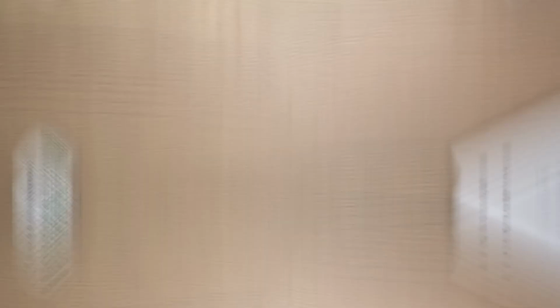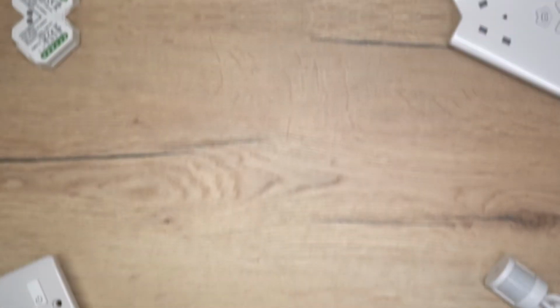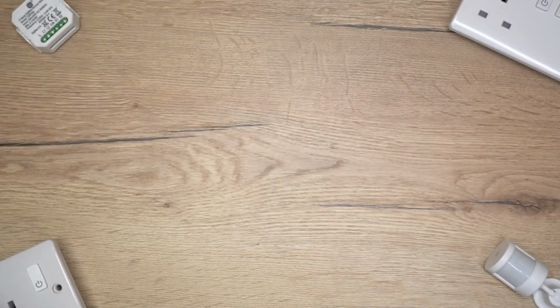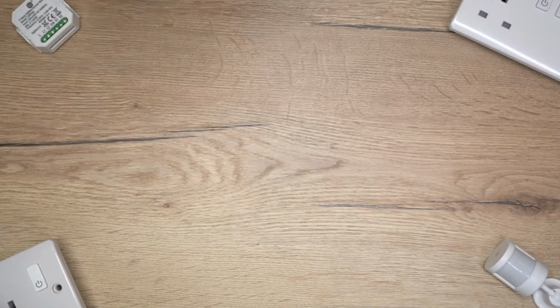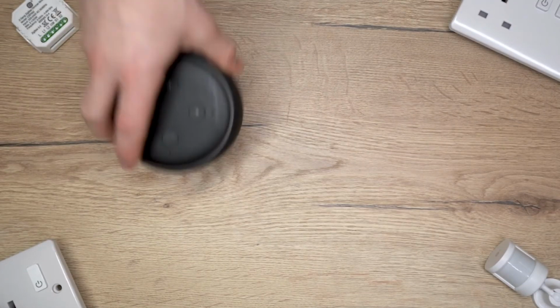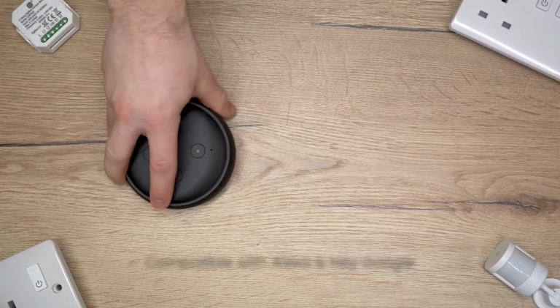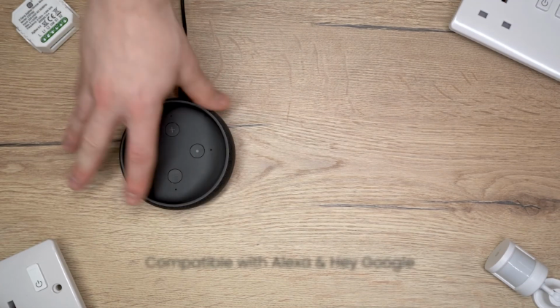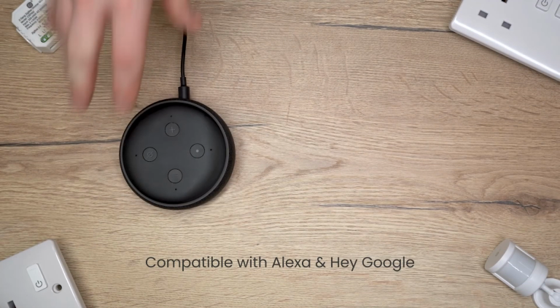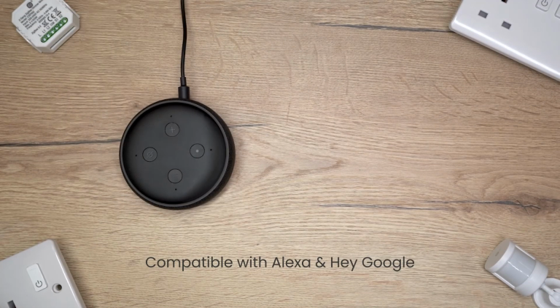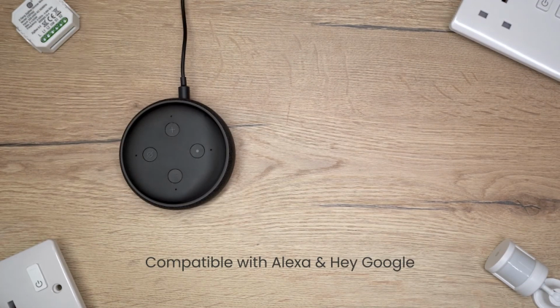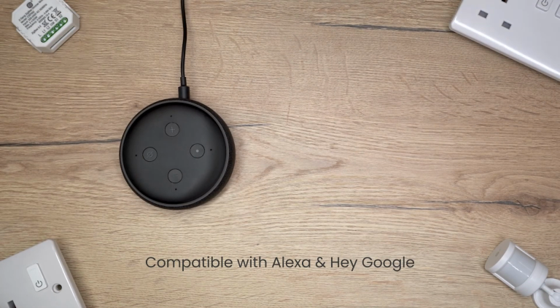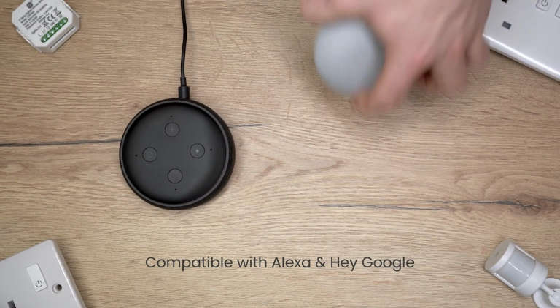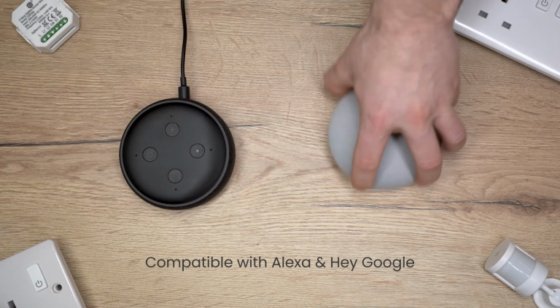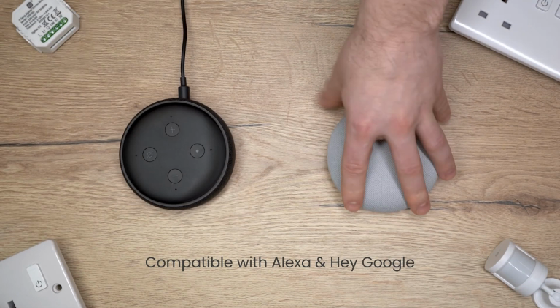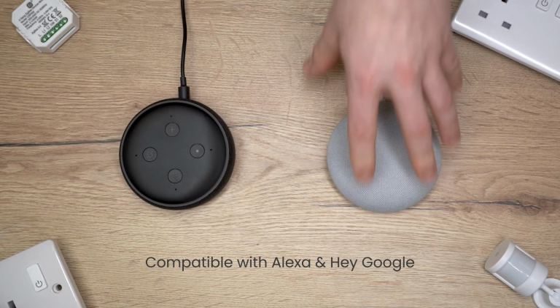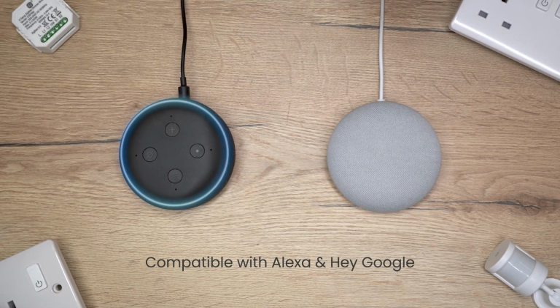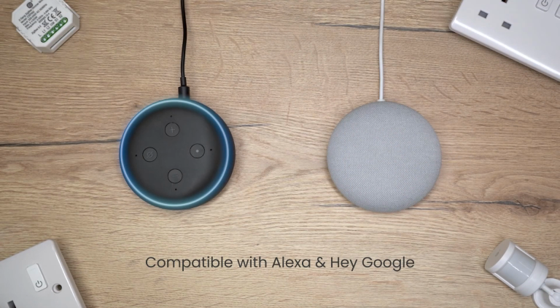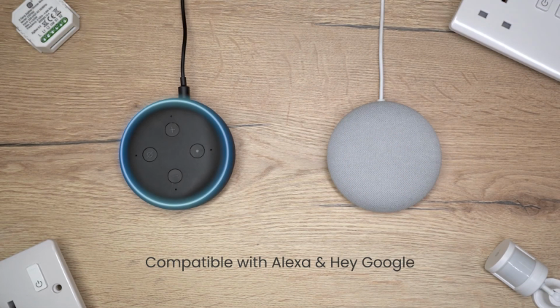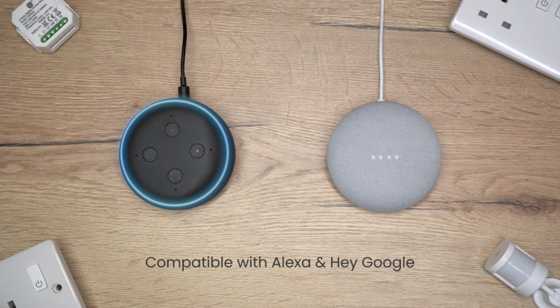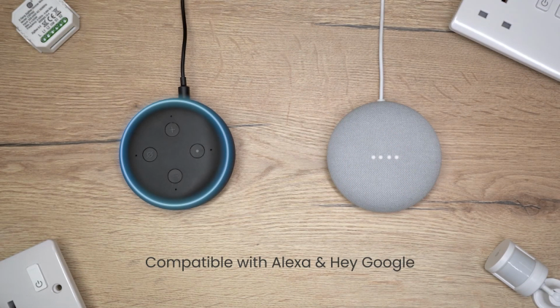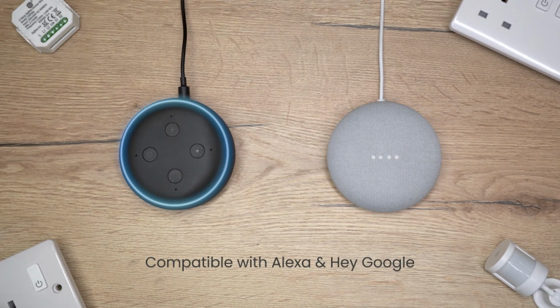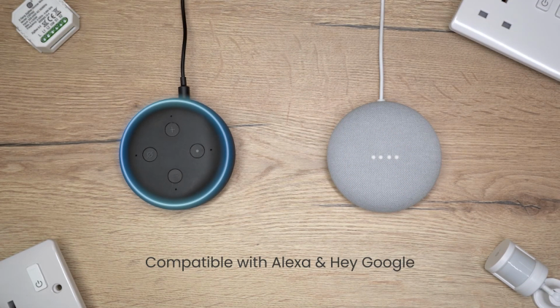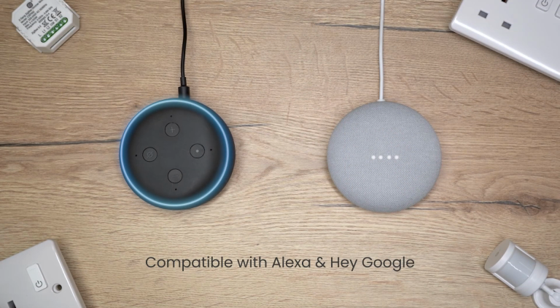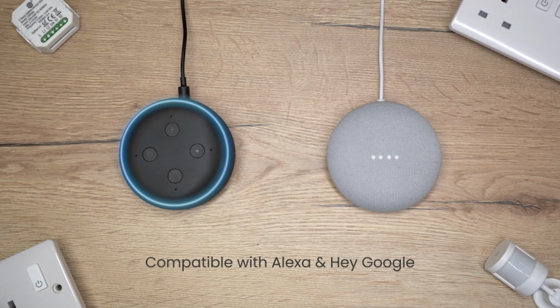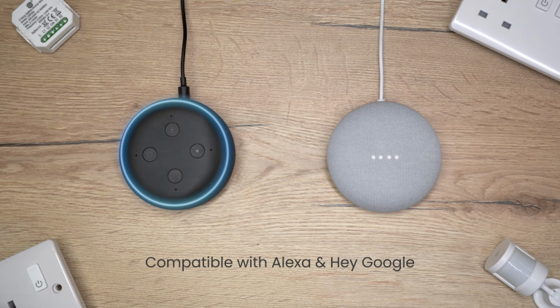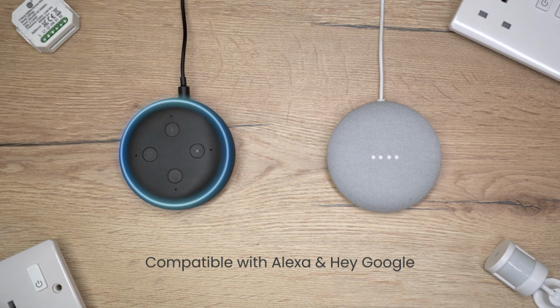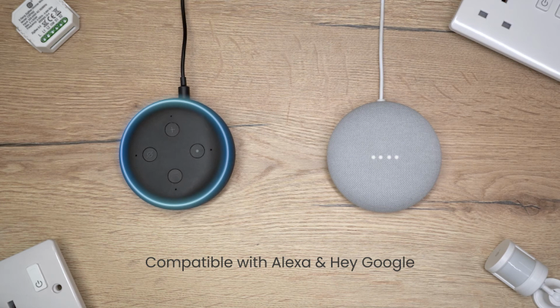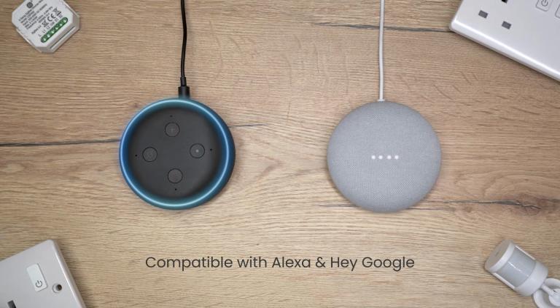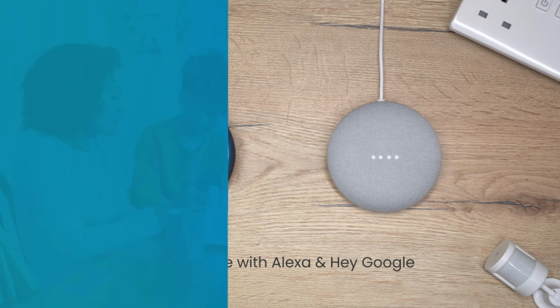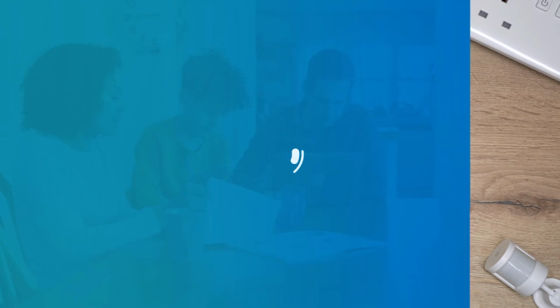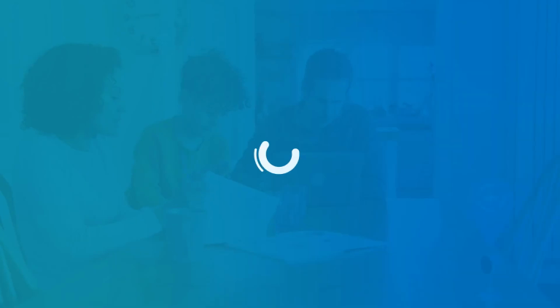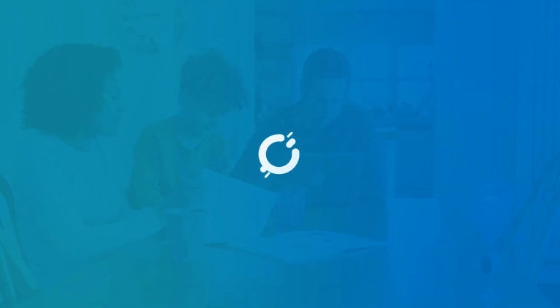All ClickSmart Plus products are compatible with Alexa and Hey Google. ClickSmart Plus. Making your home smarter.